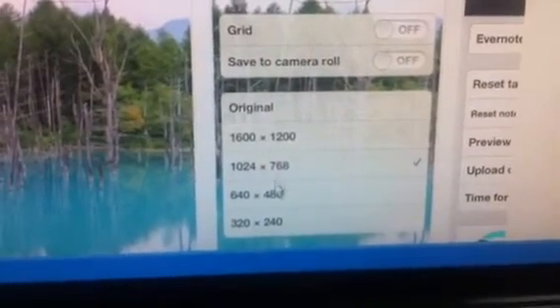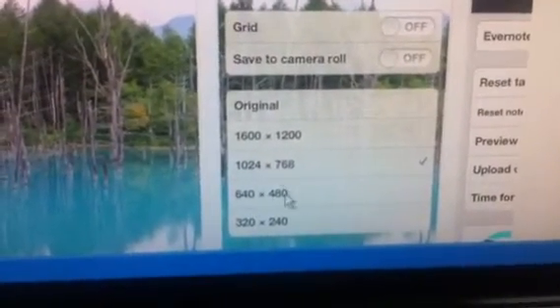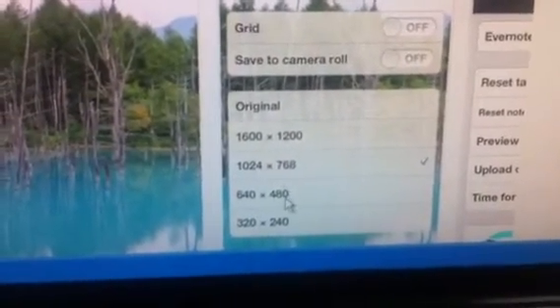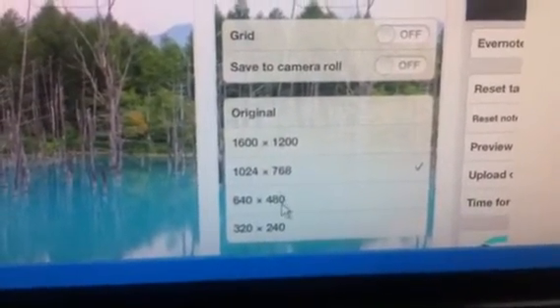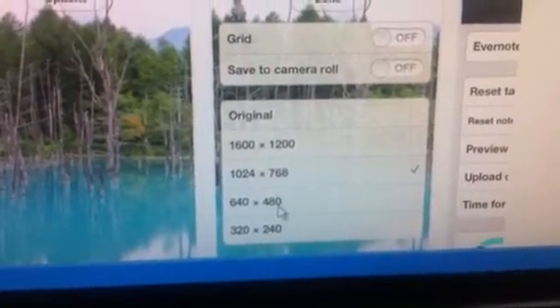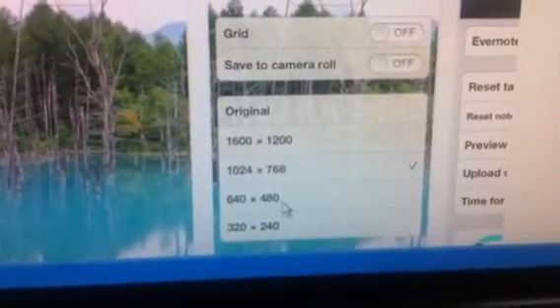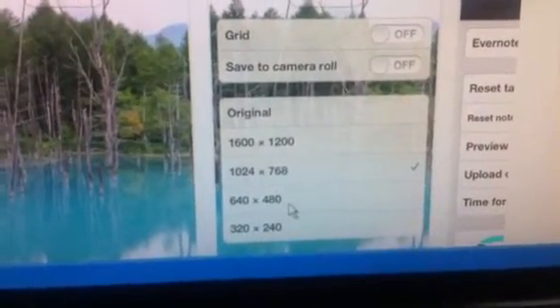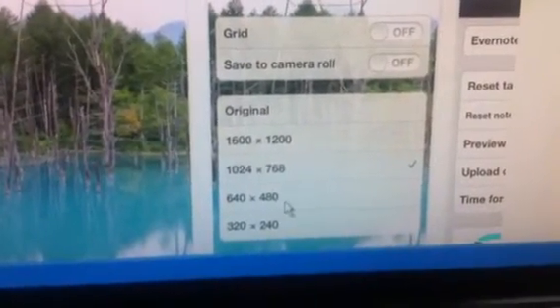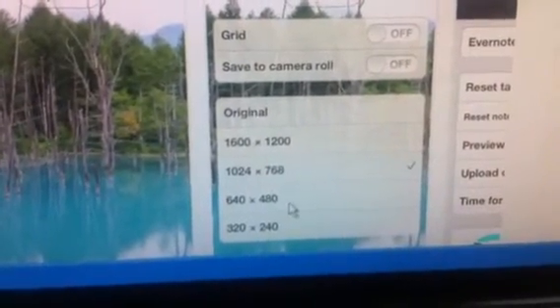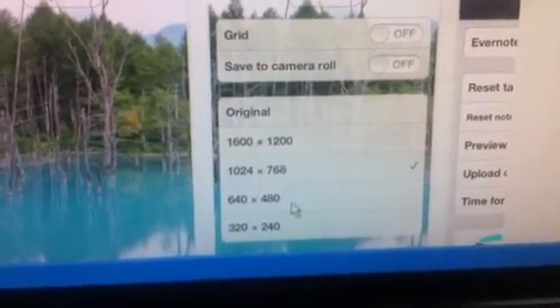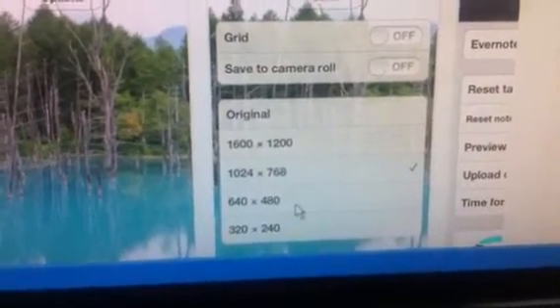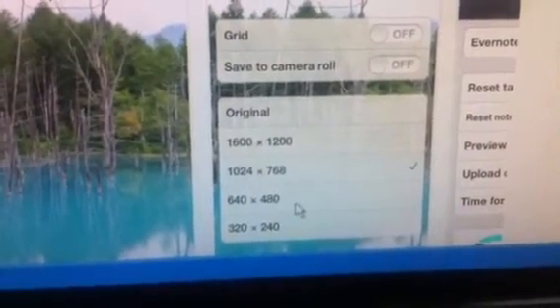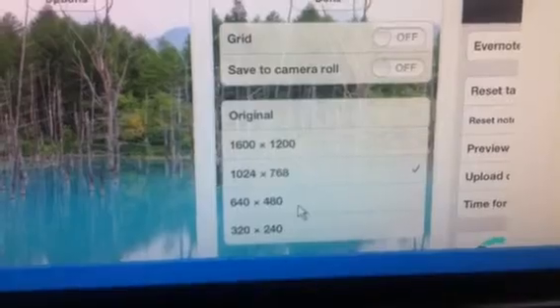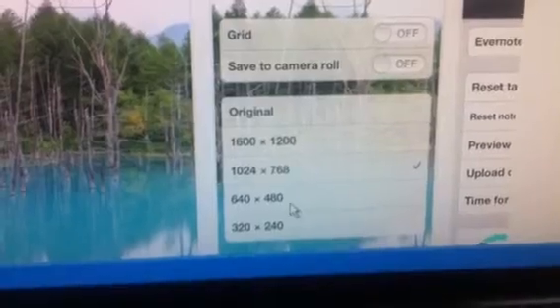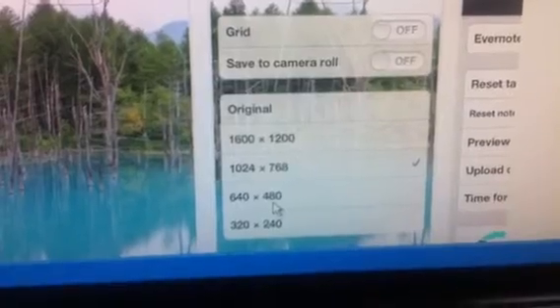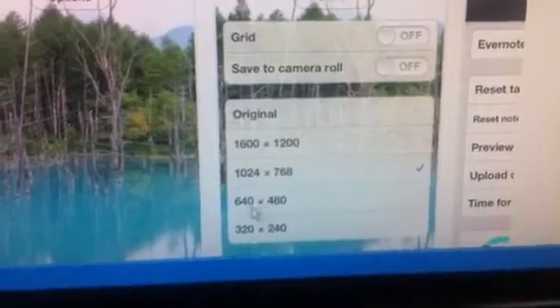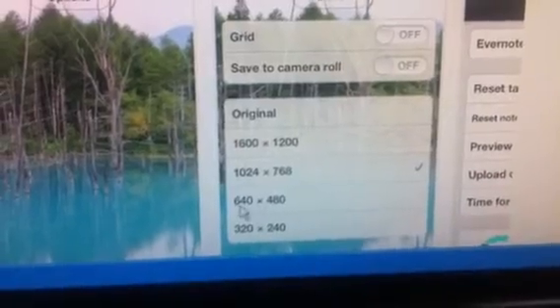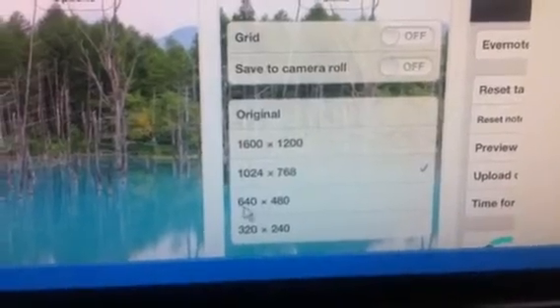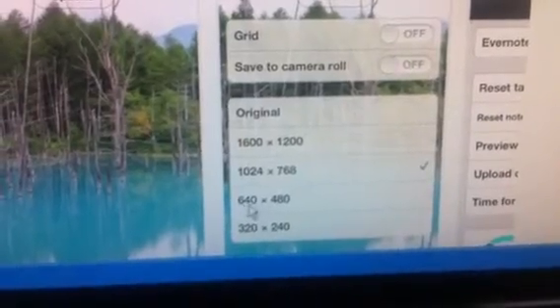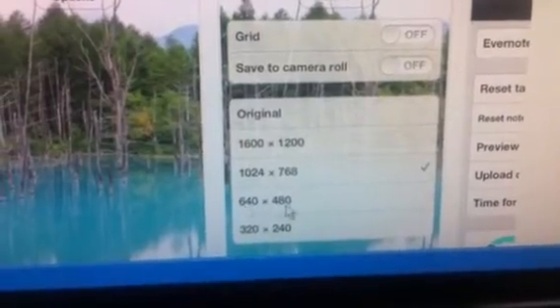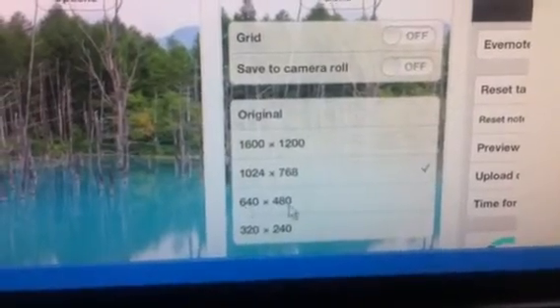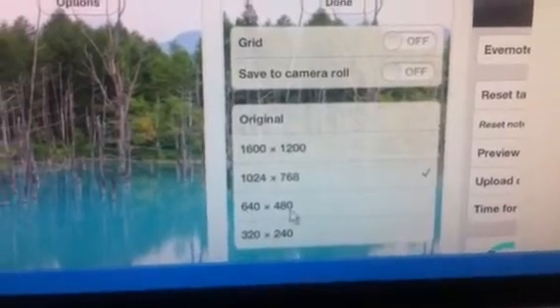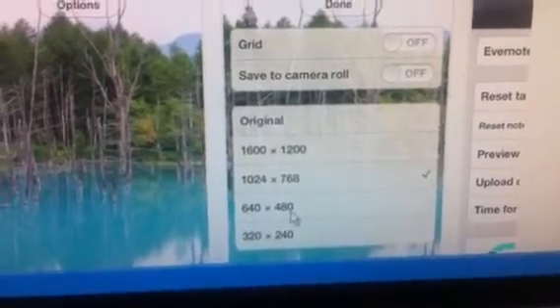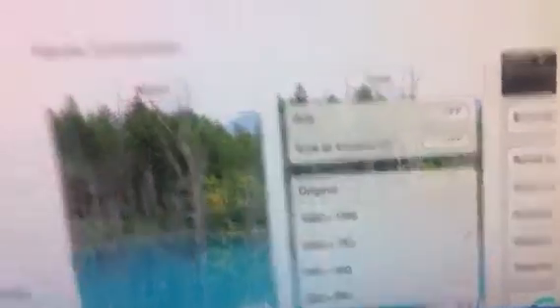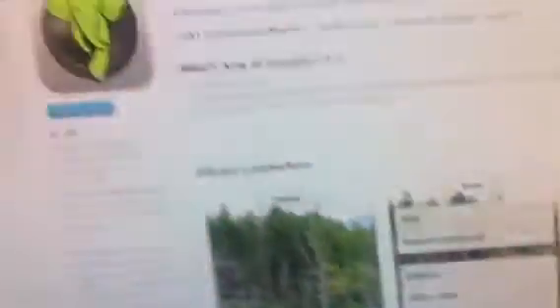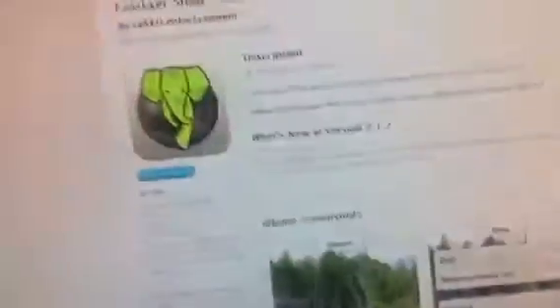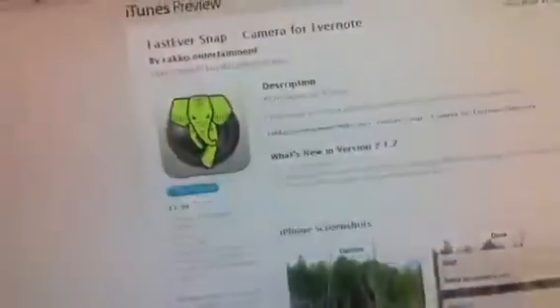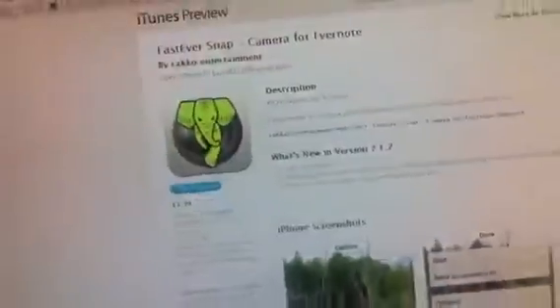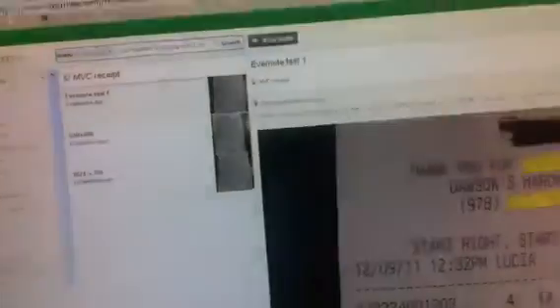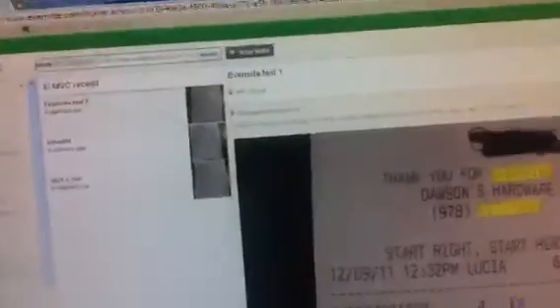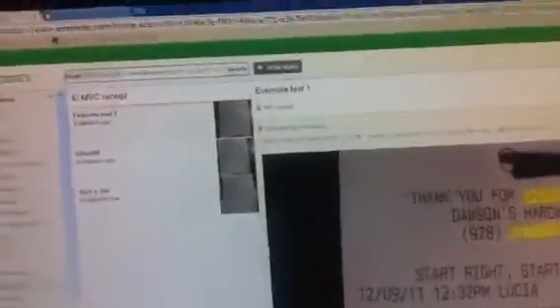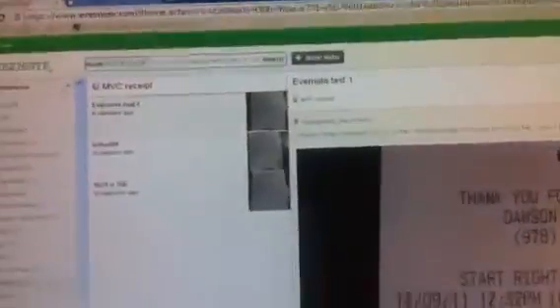You can compress the file size significantly — it chooses the file size that you've pre-selected. I choose 640x480.